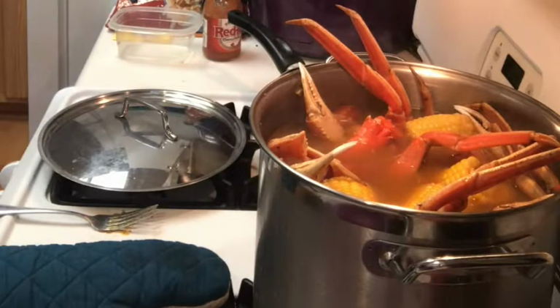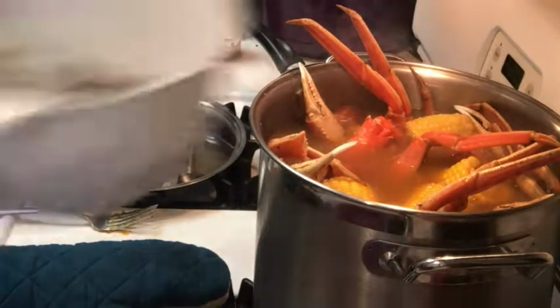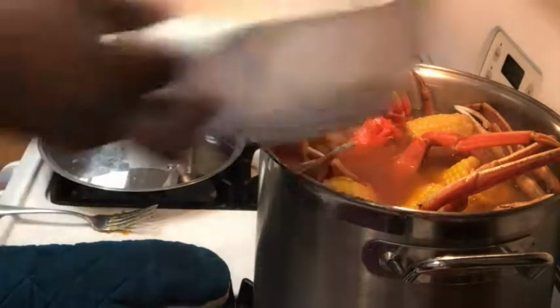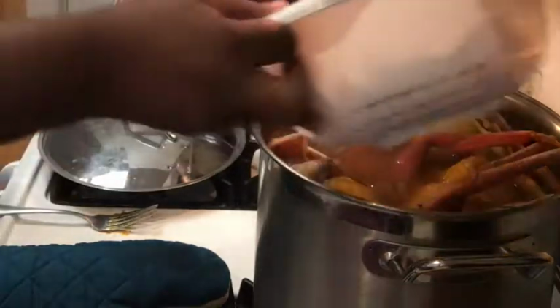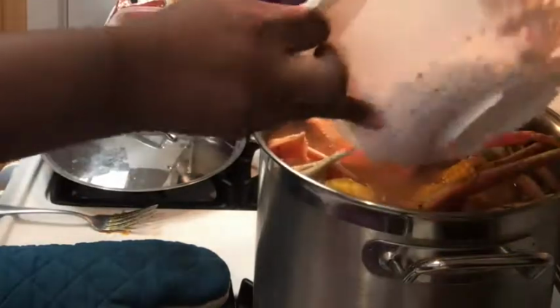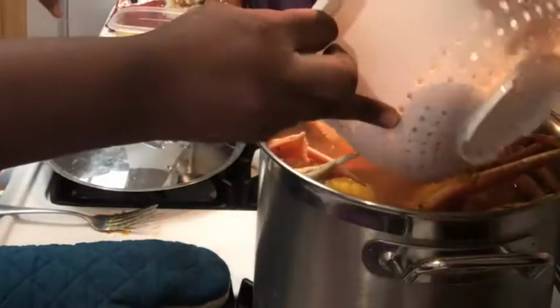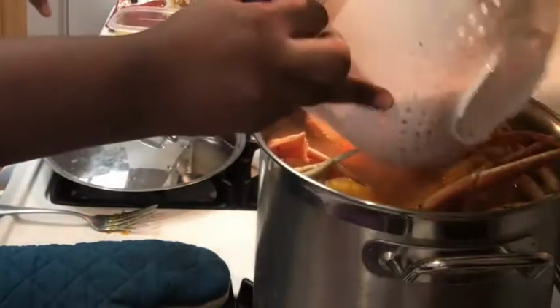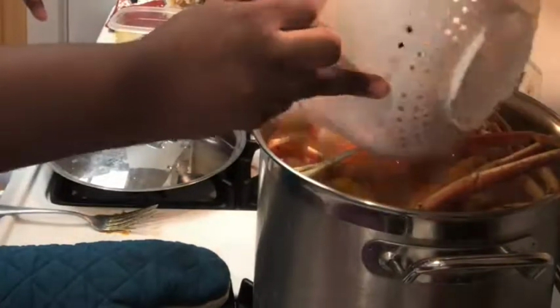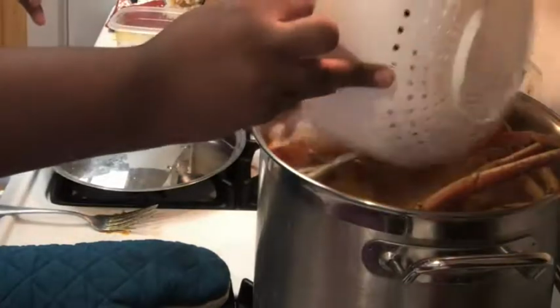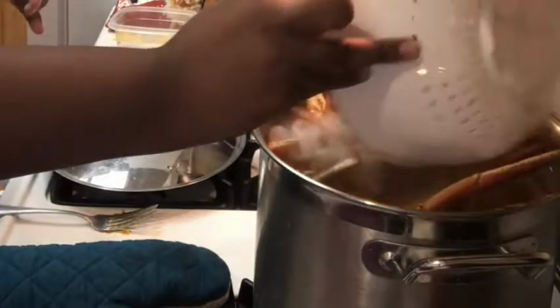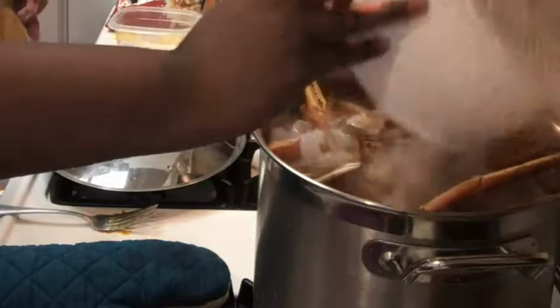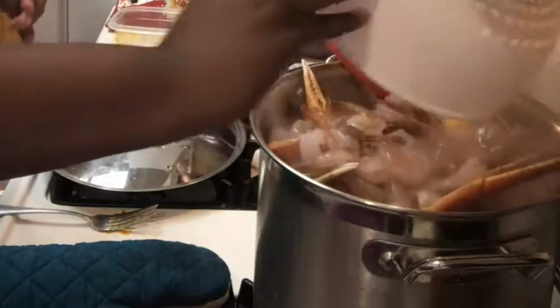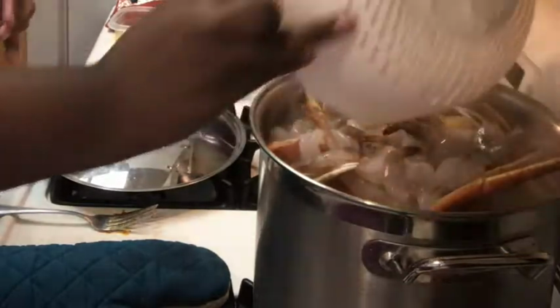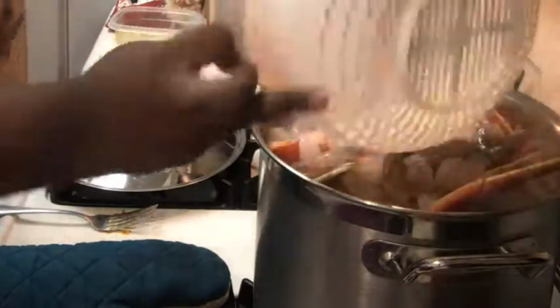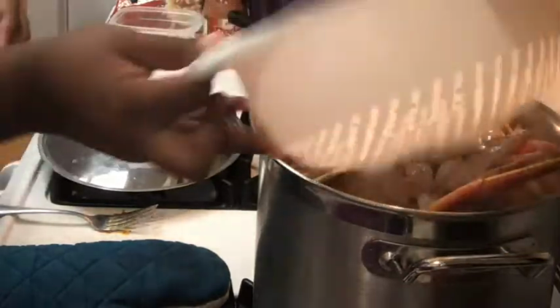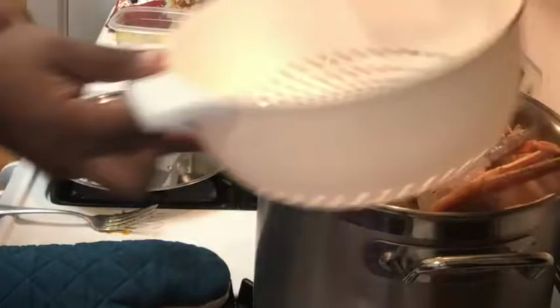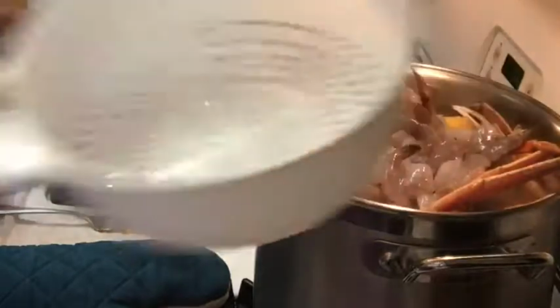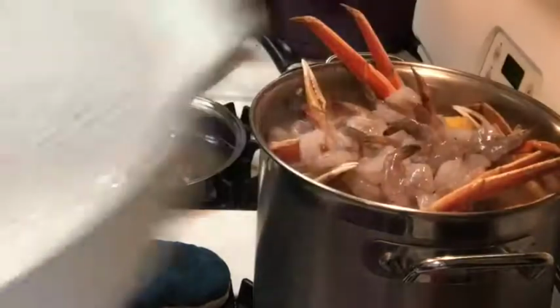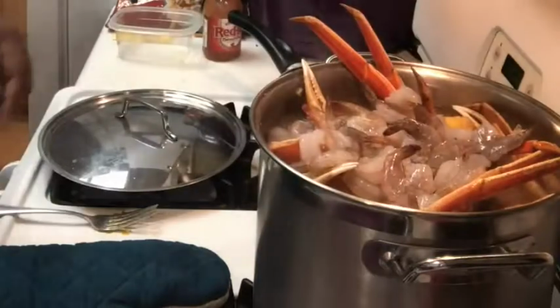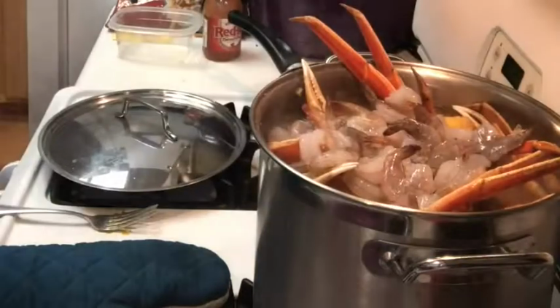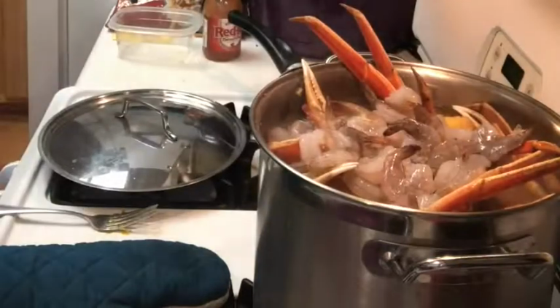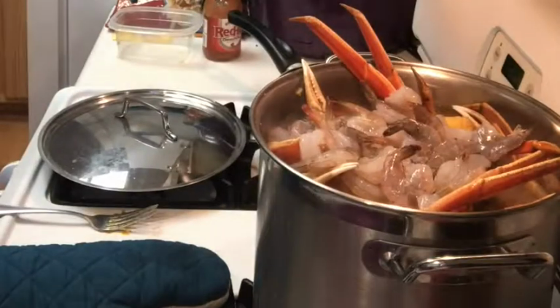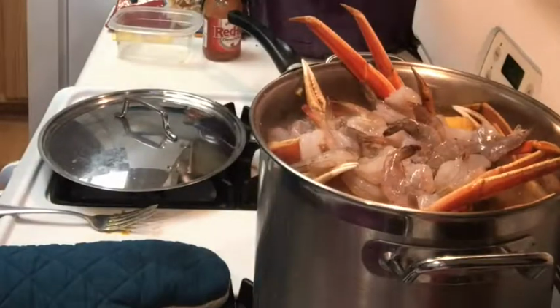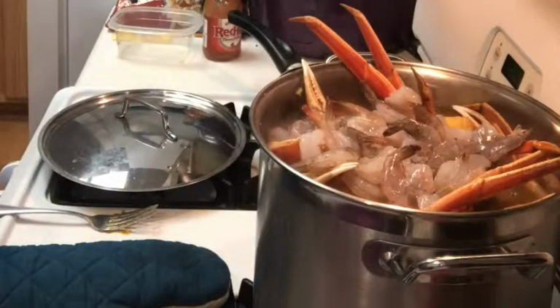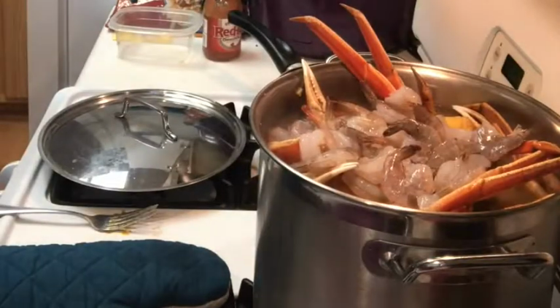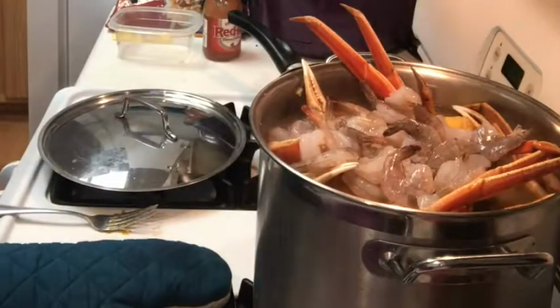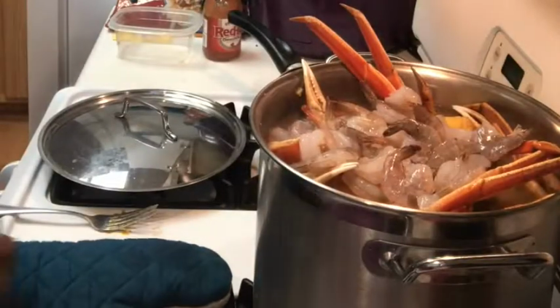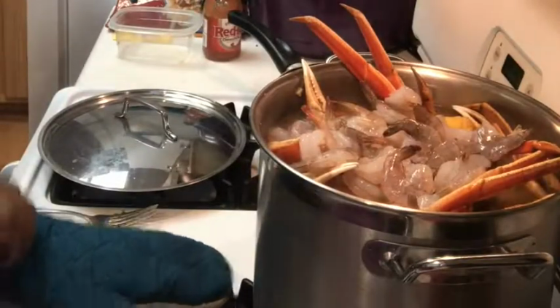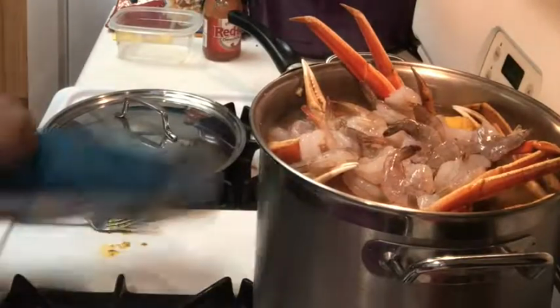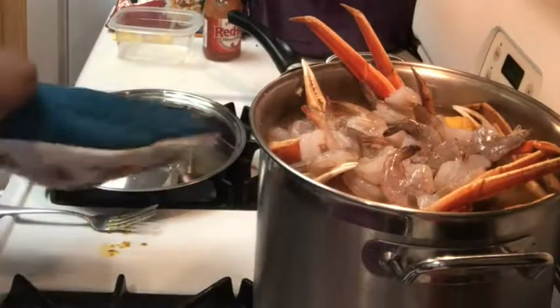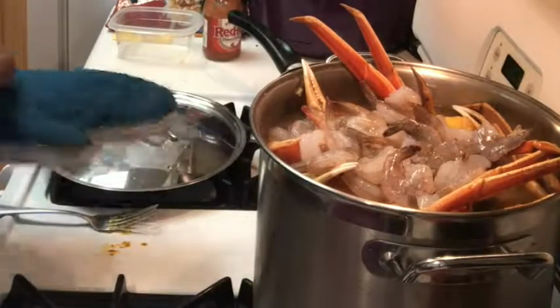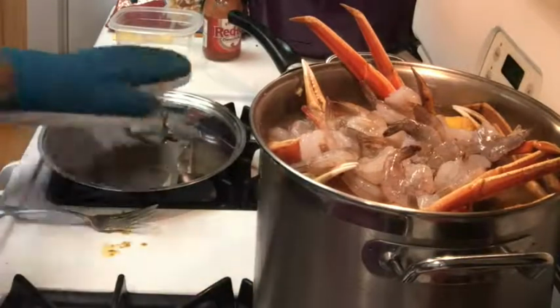And don't think I forgot about my prawns — I'm gonna add my shrimp to the top because they really just need to steam.